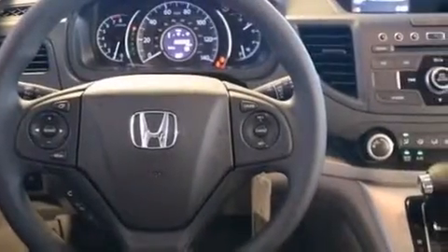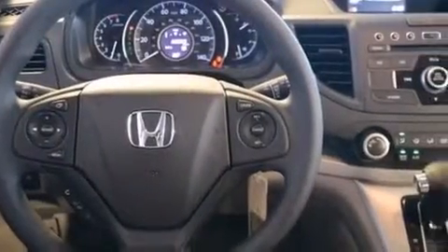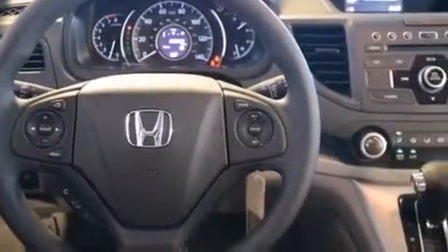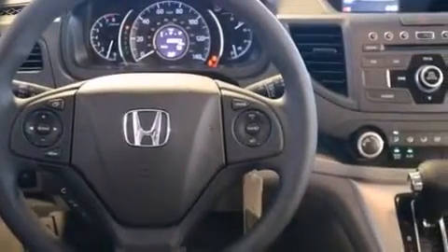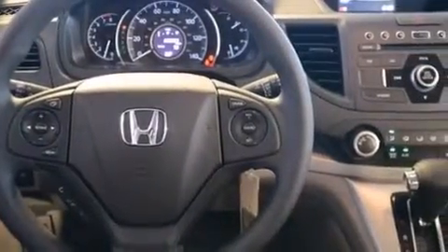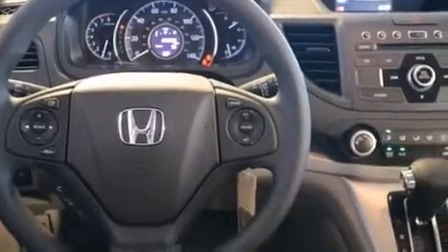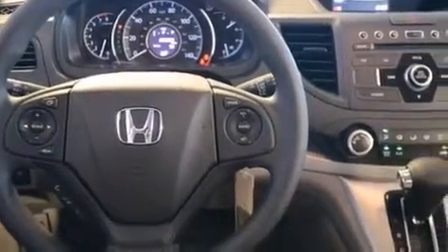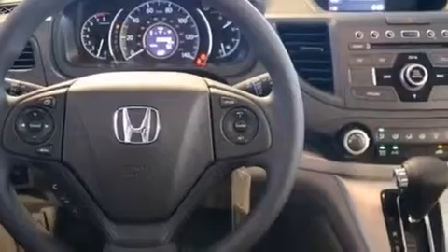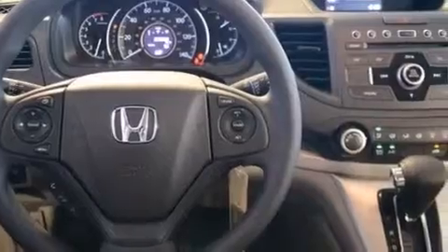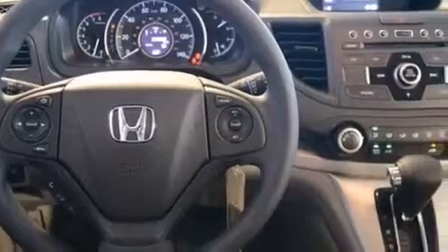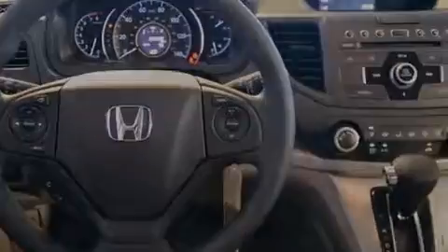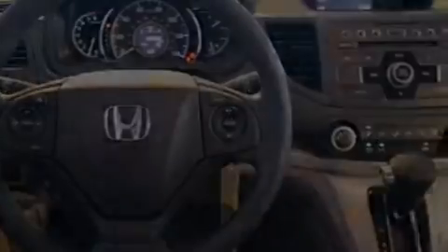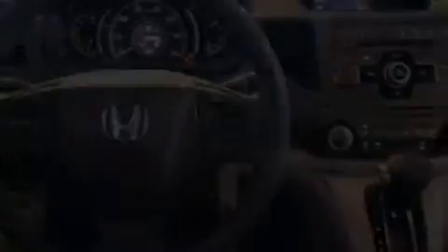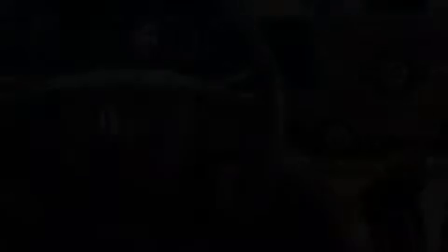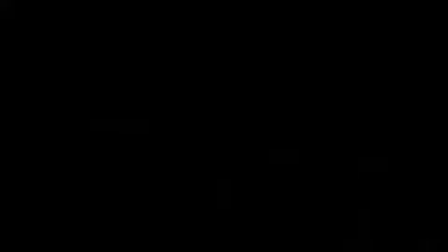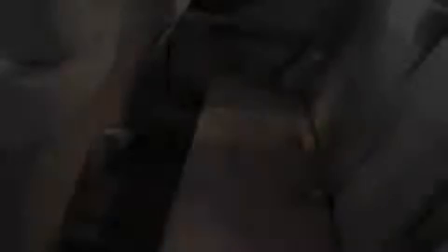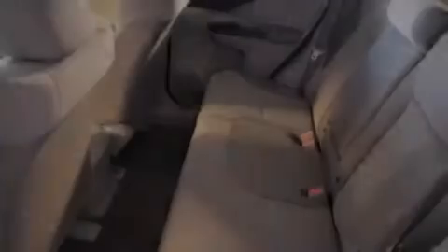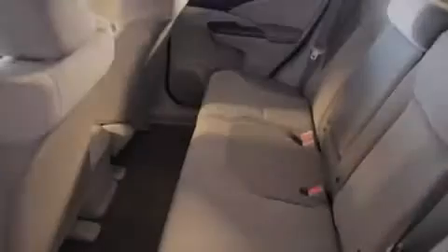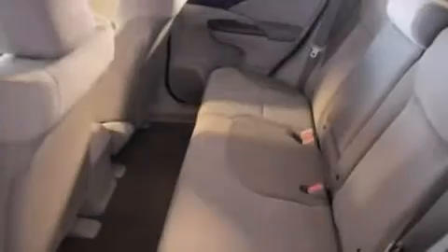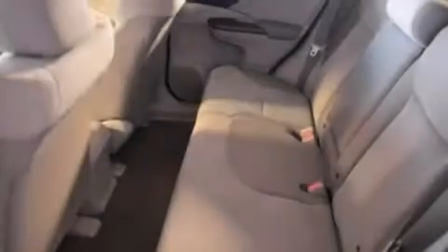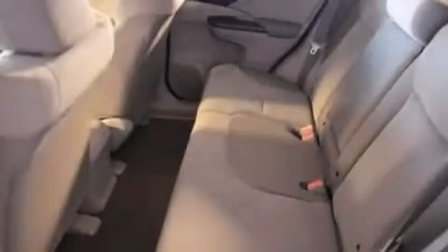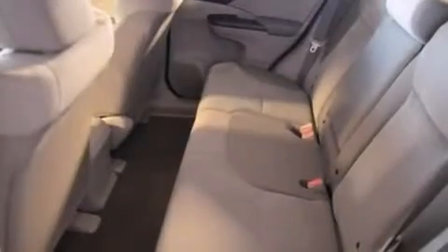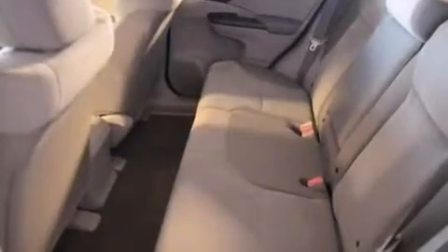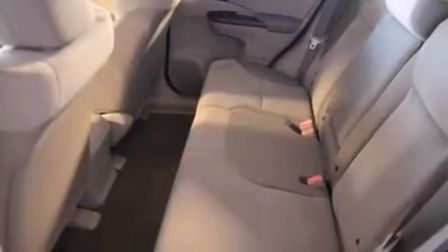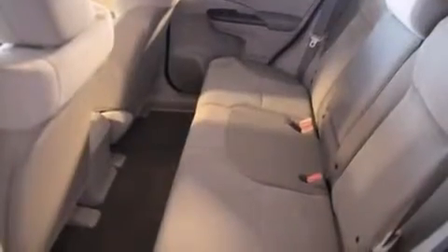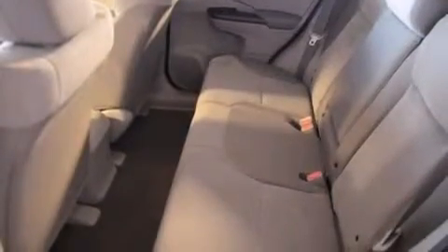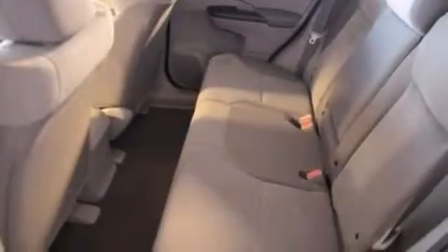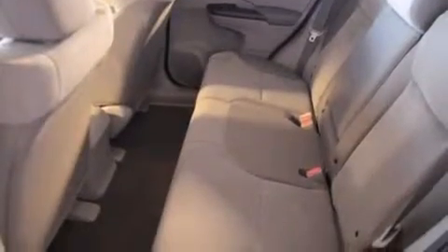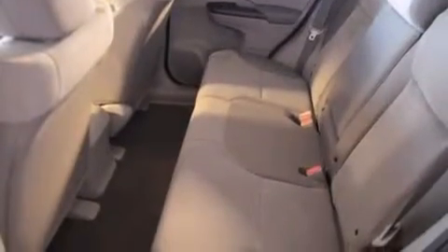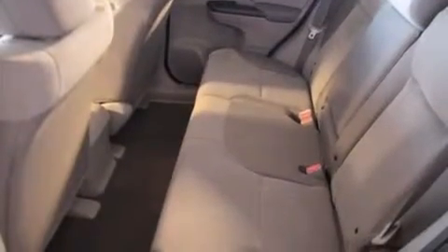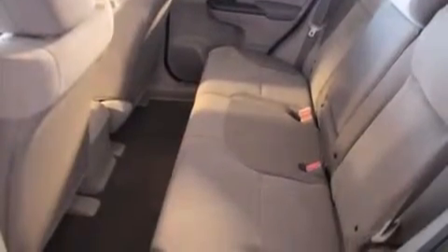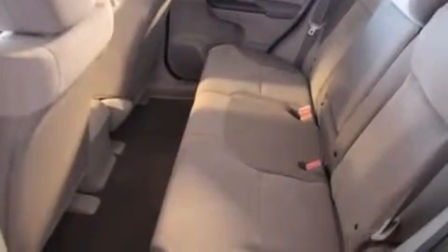Traction control, 4-wheel disc brakes with ABS, a keyless entry system, and air conditioning.